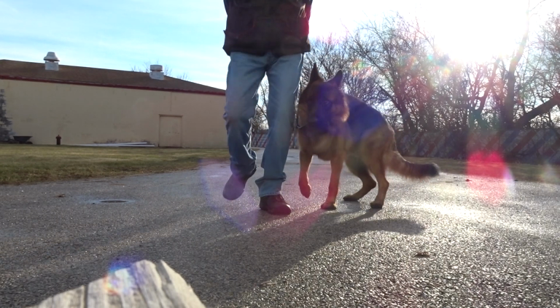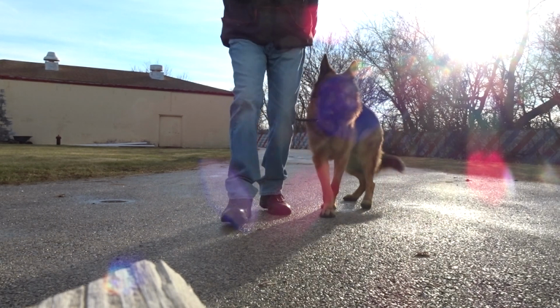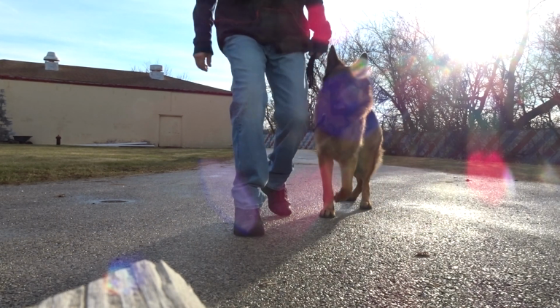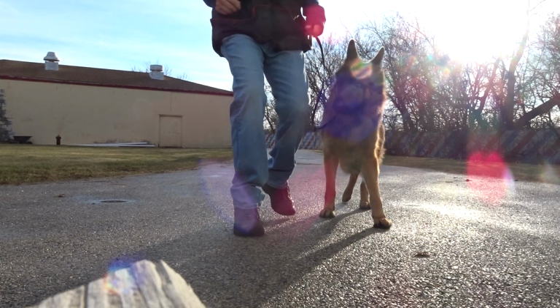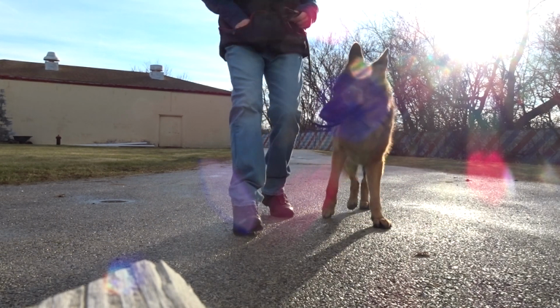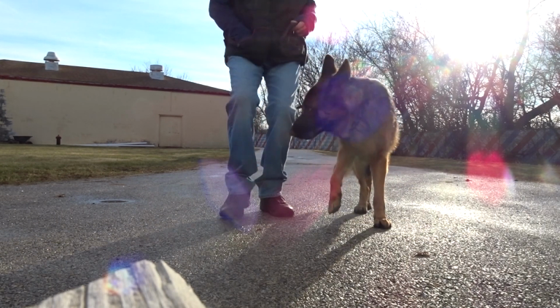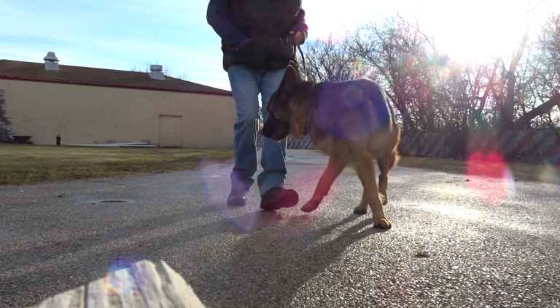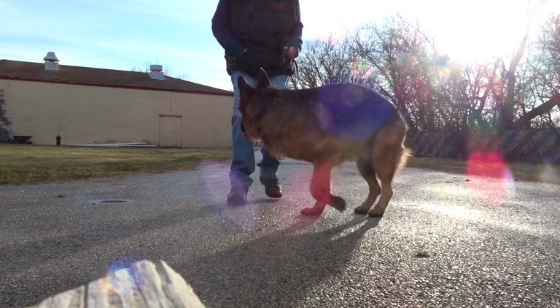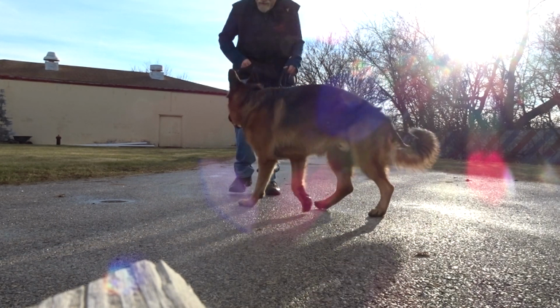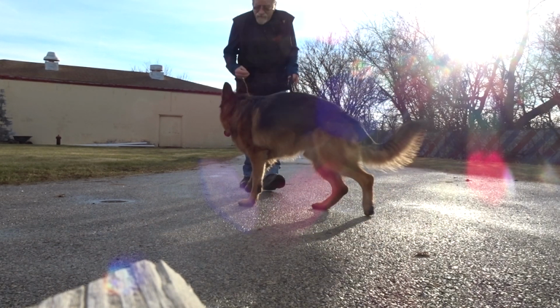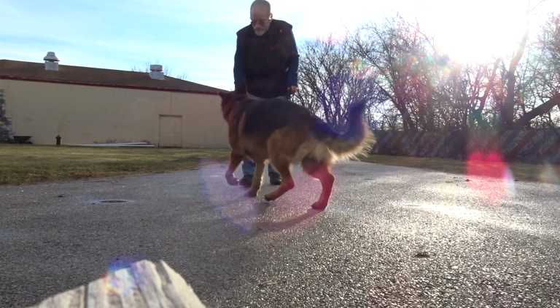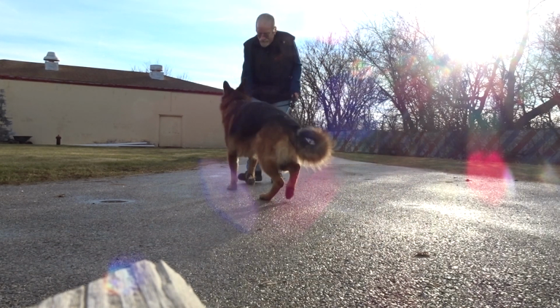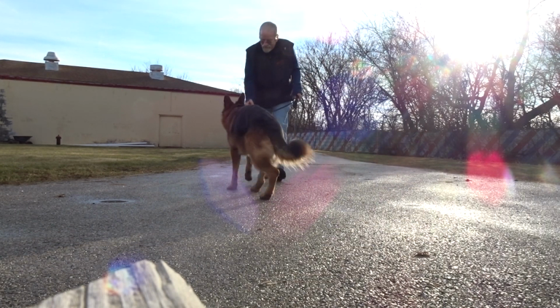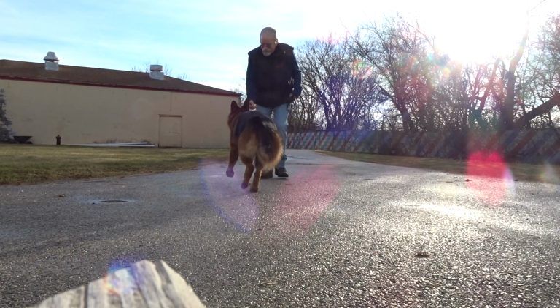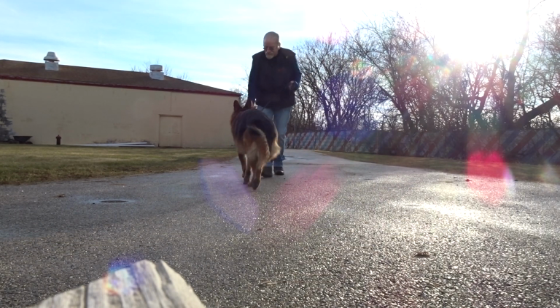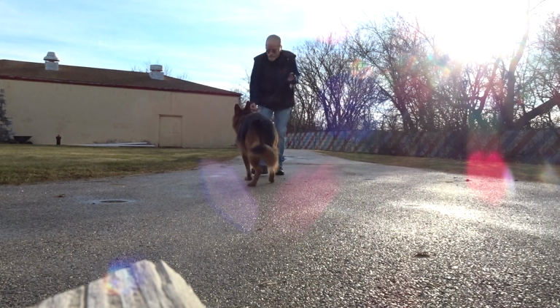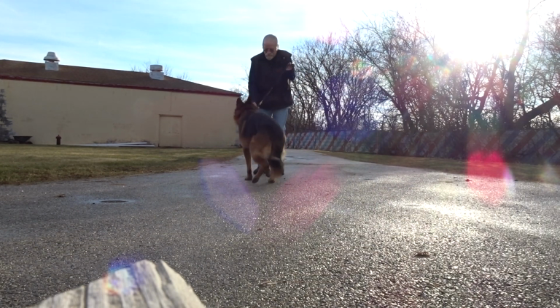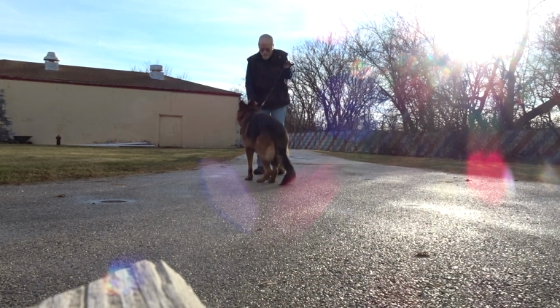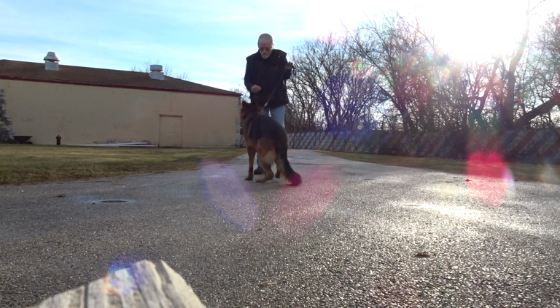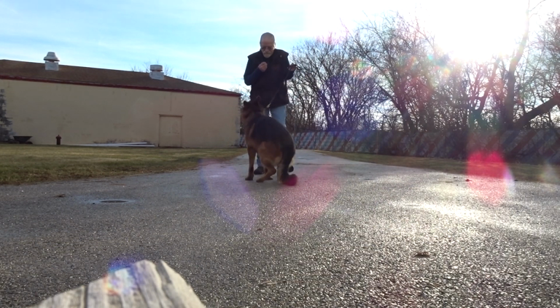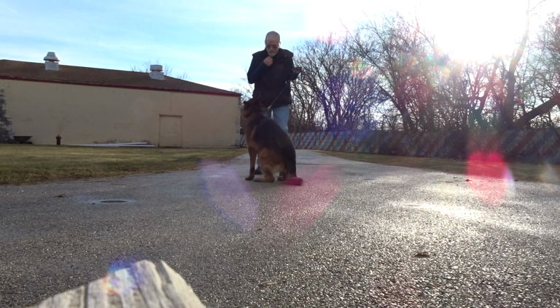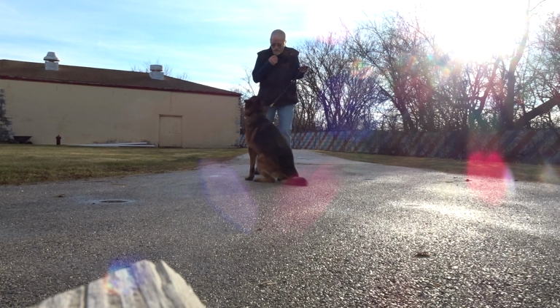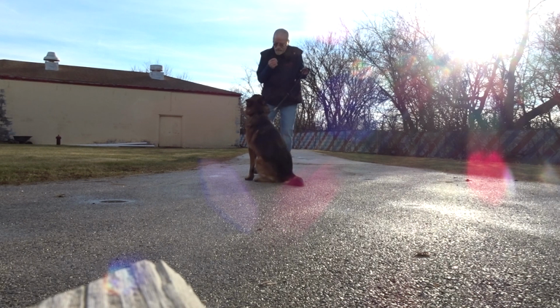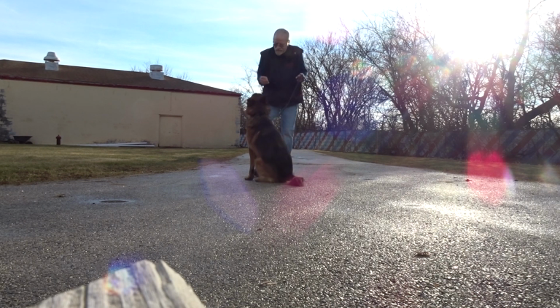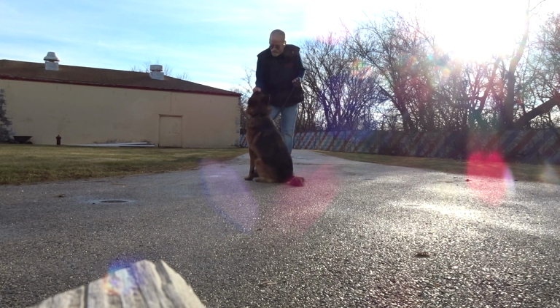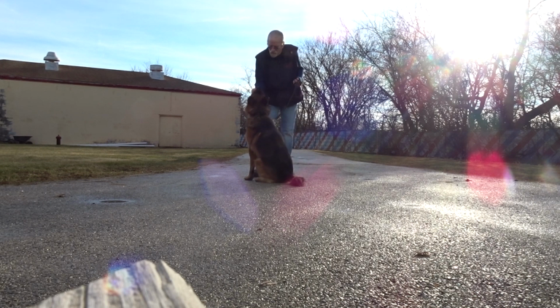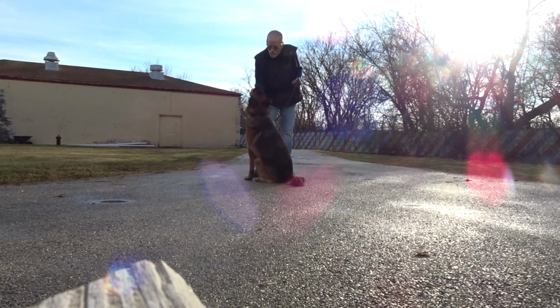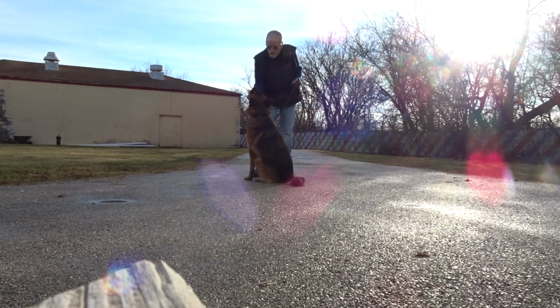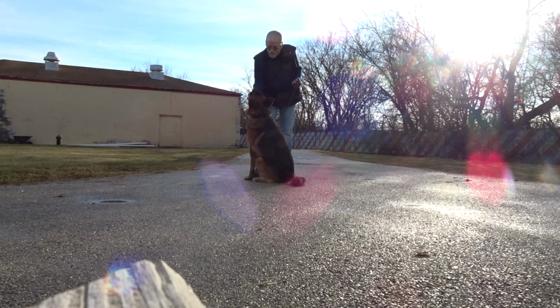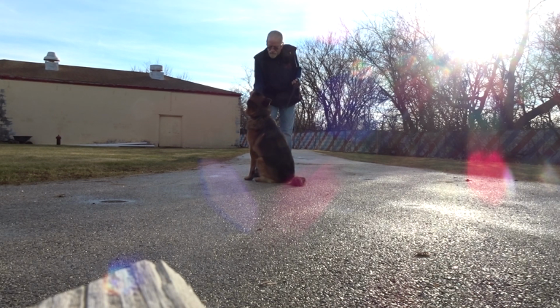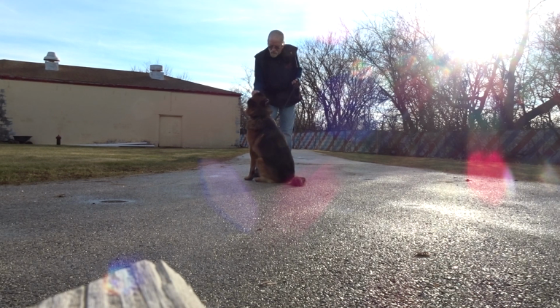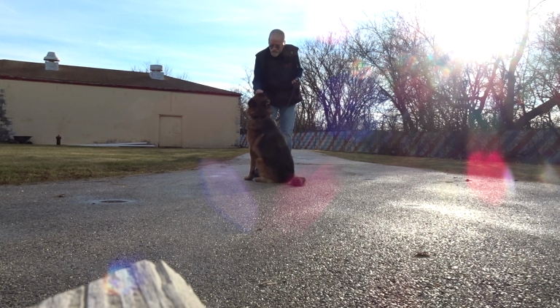Good. Here Cody. Sit. He's looking a little more playful this morning.